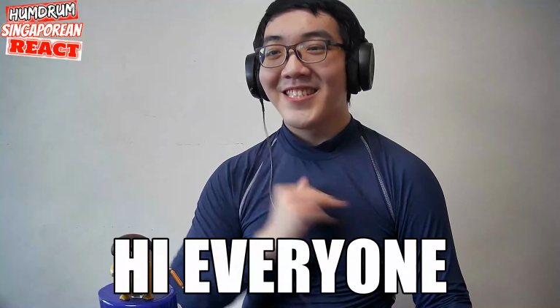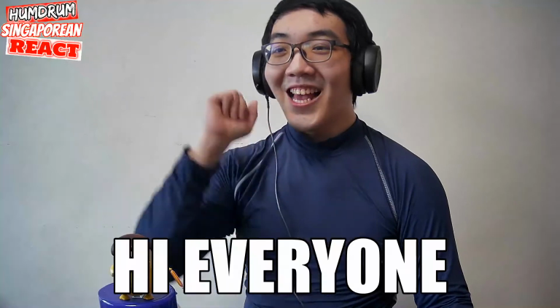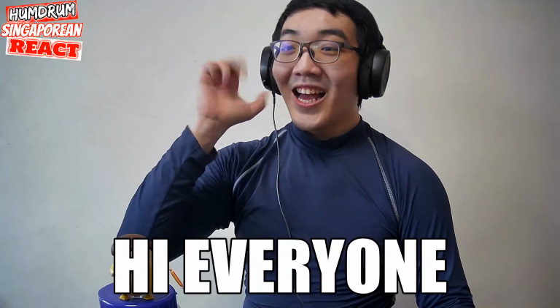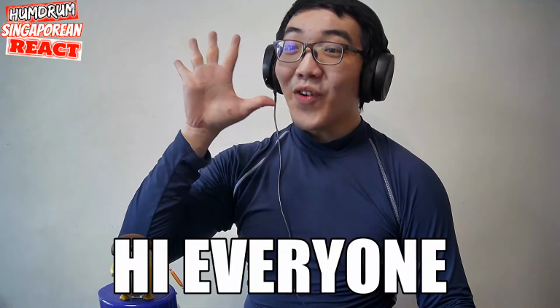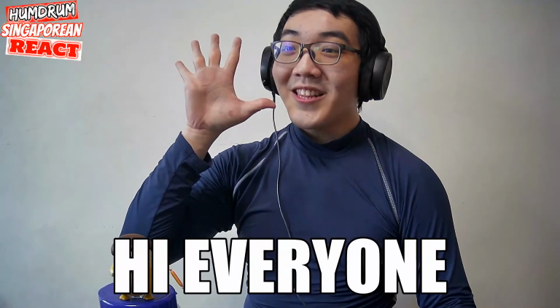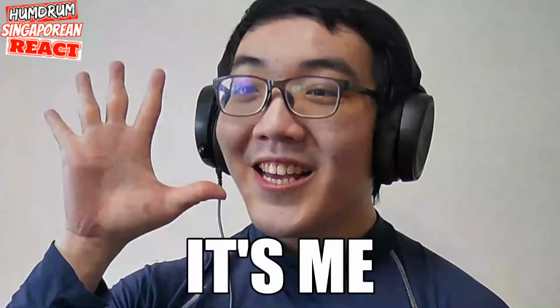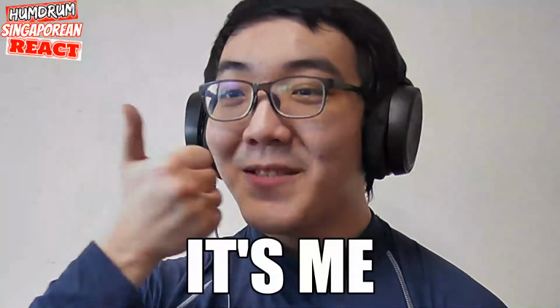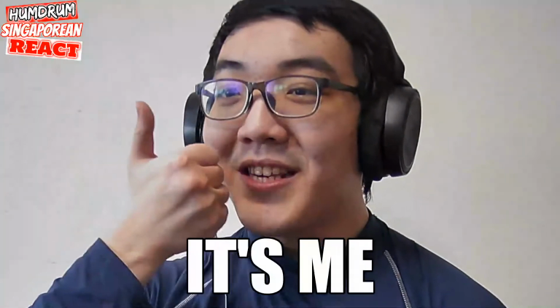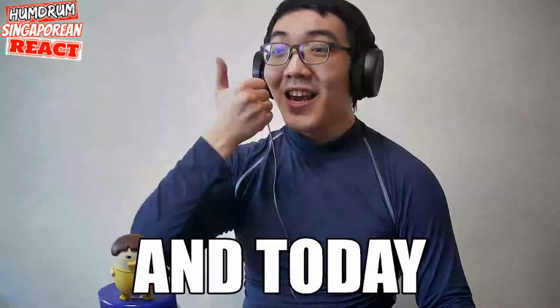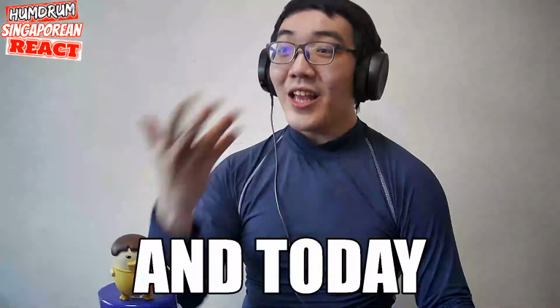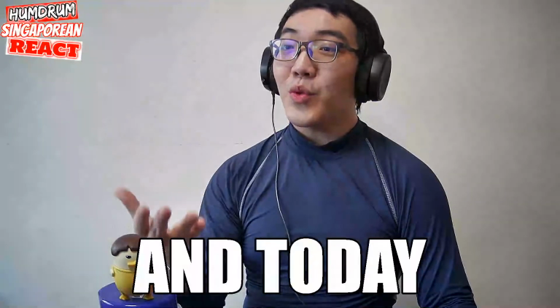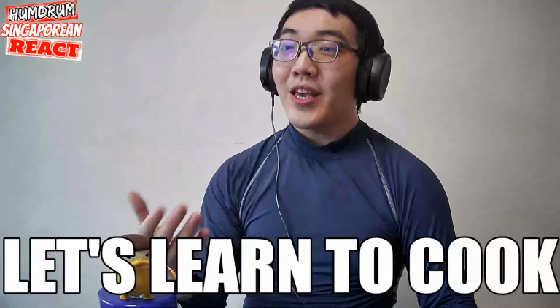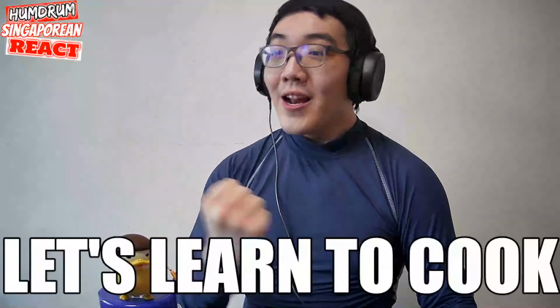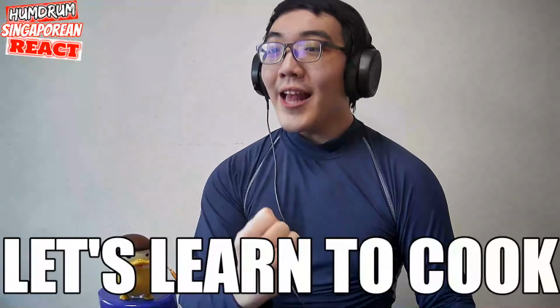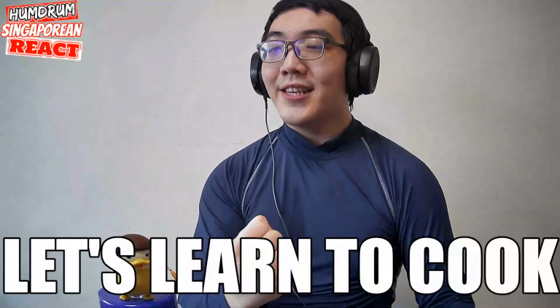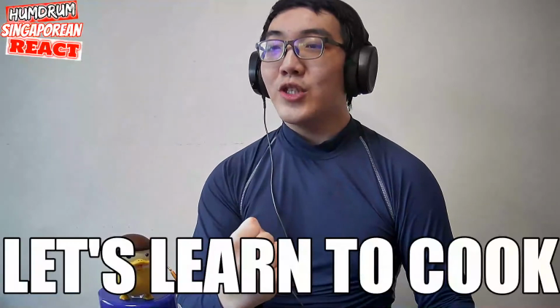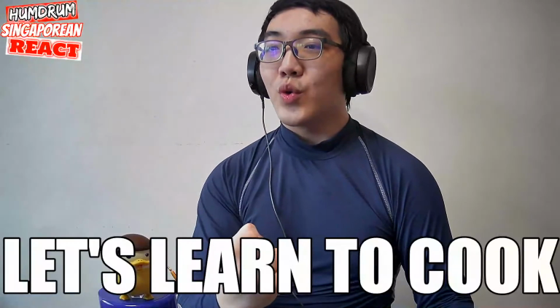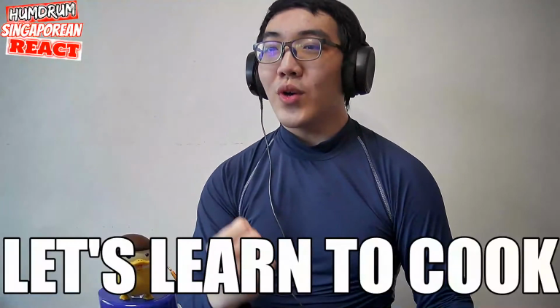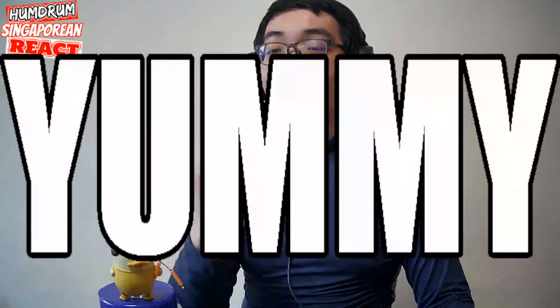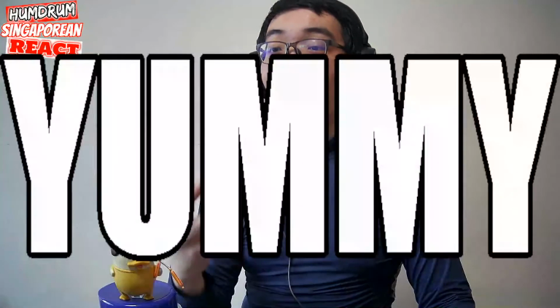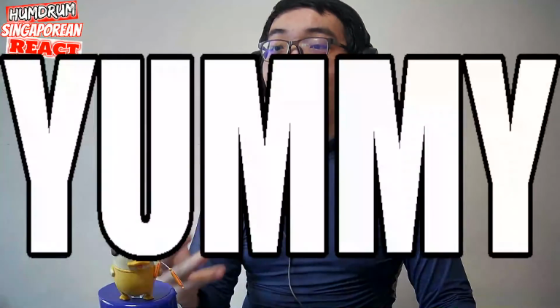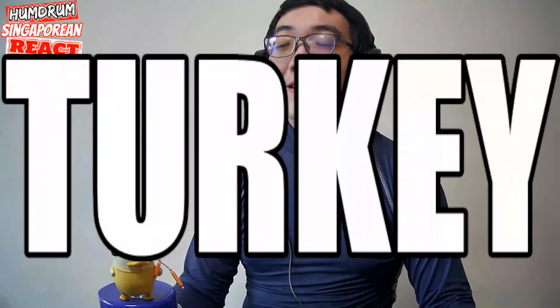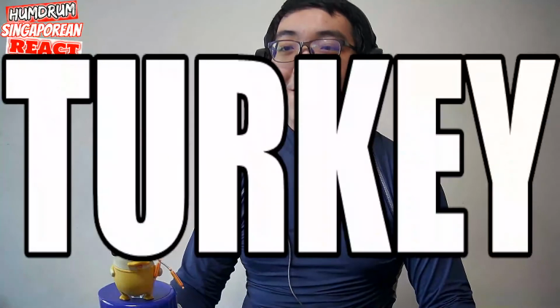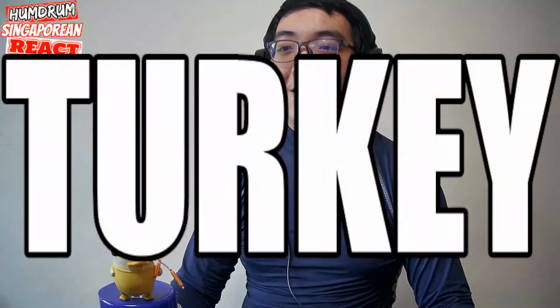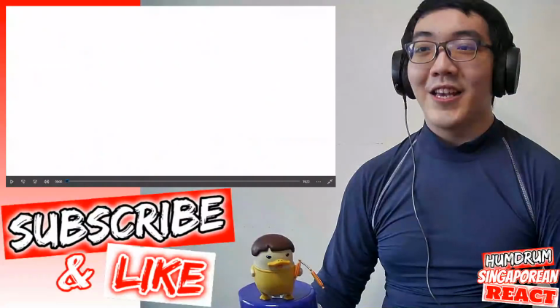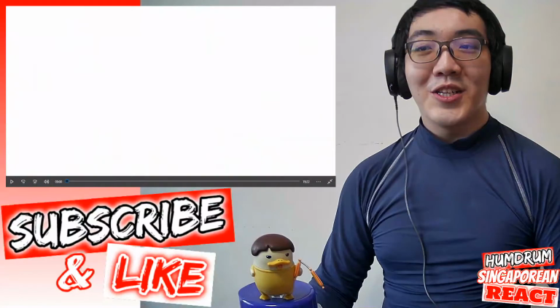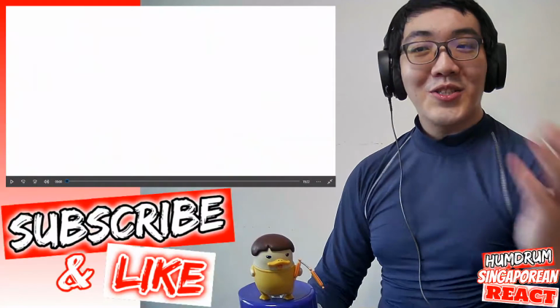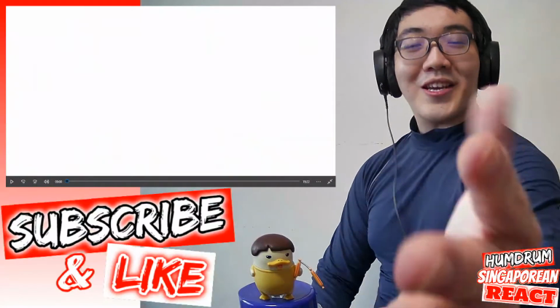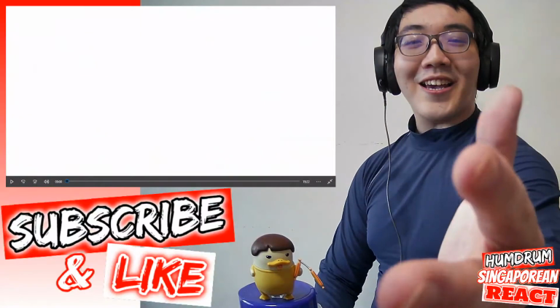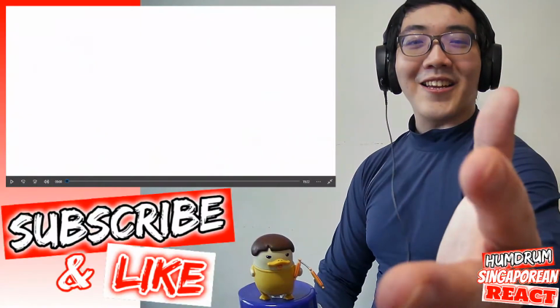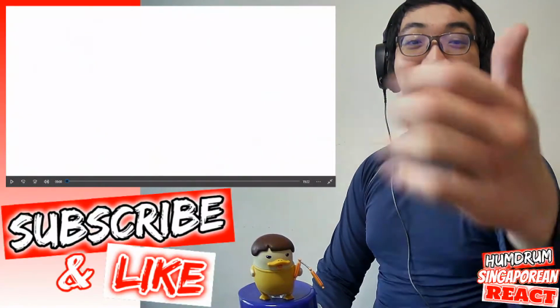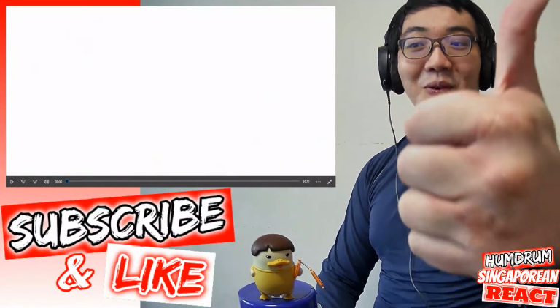Hi everyone, it's me, and today let's learn to cook a yummy turkey. Together, let's go!